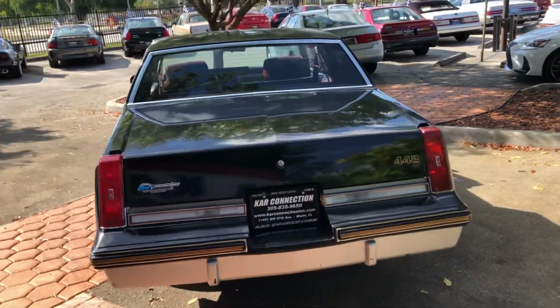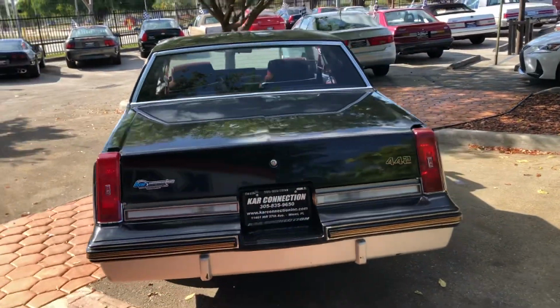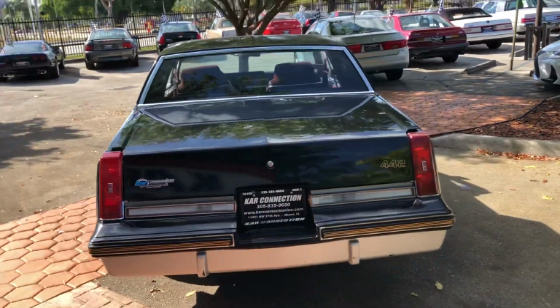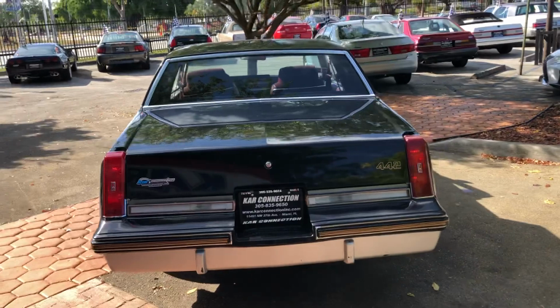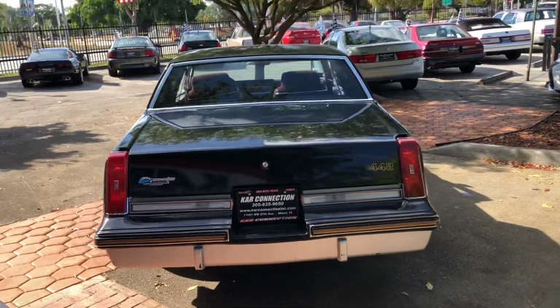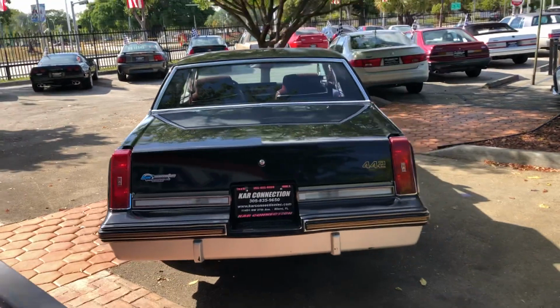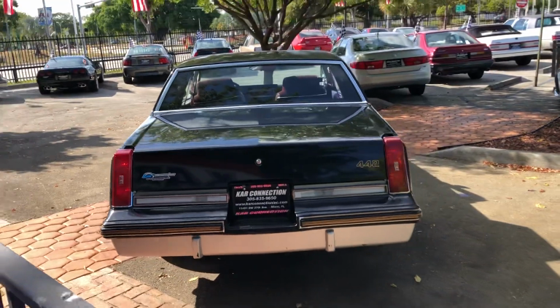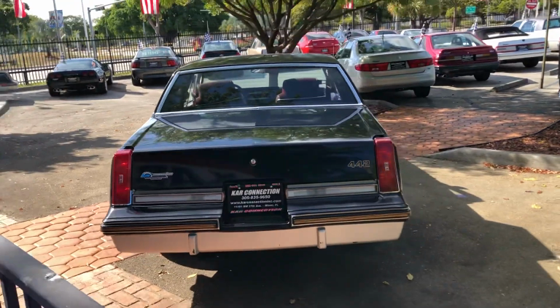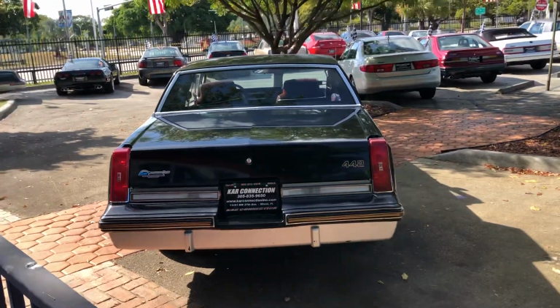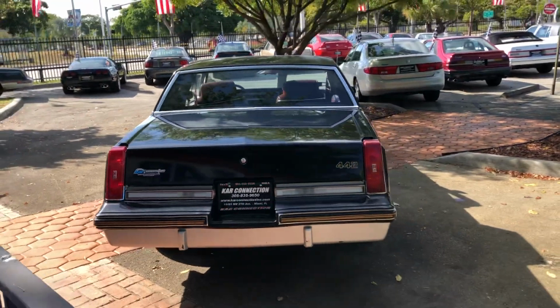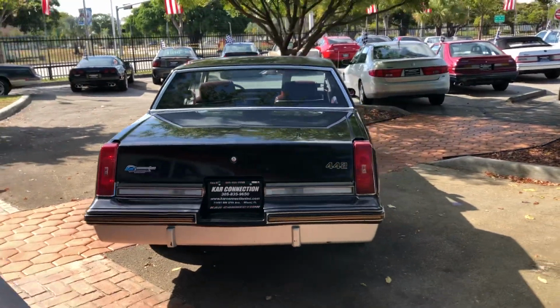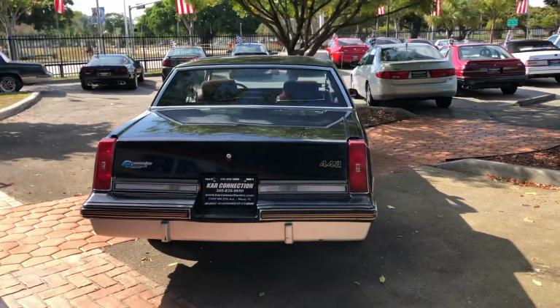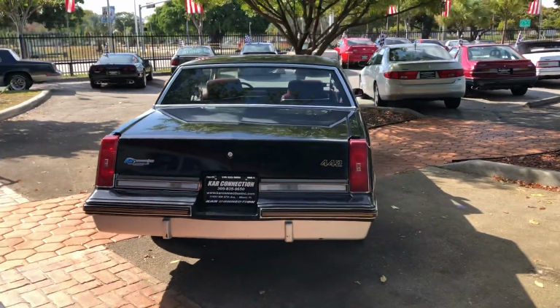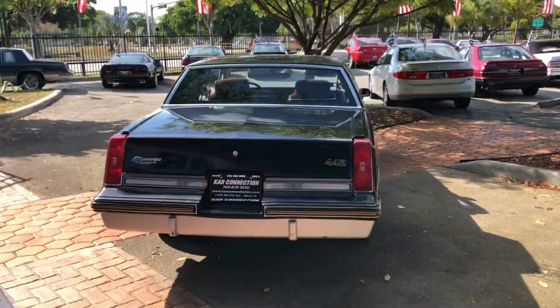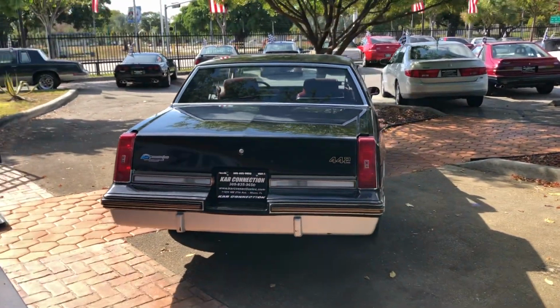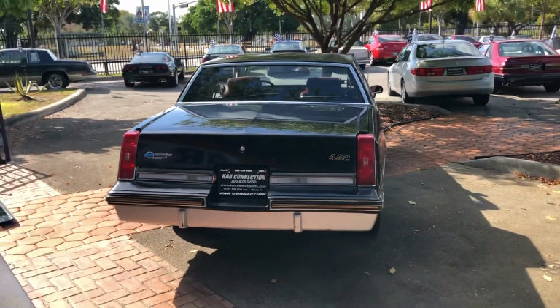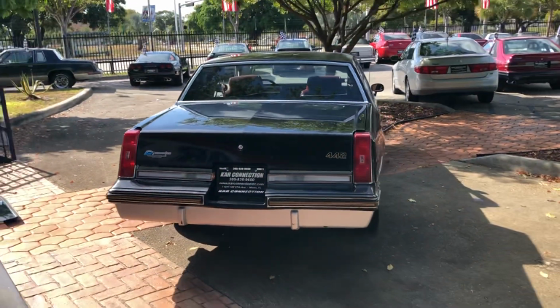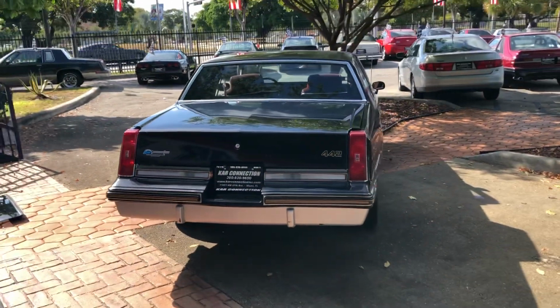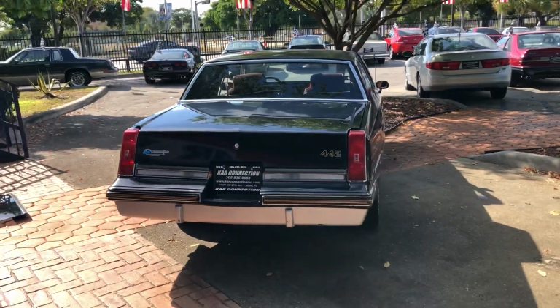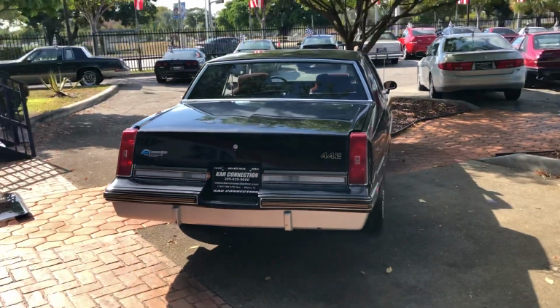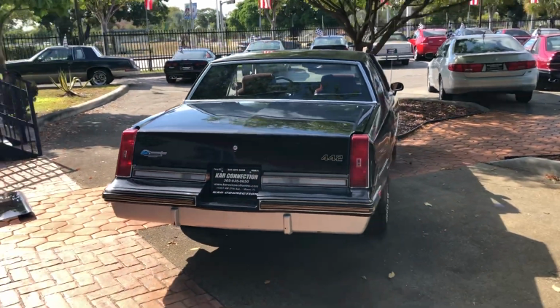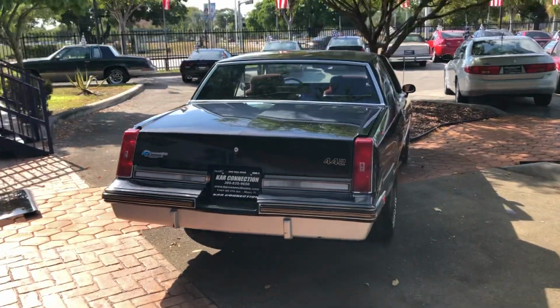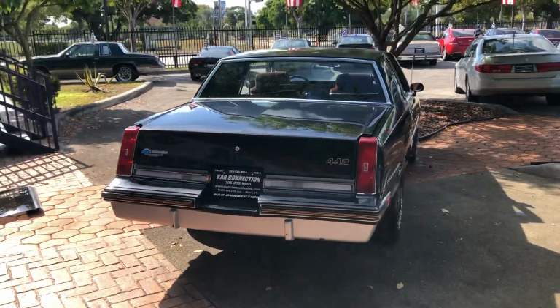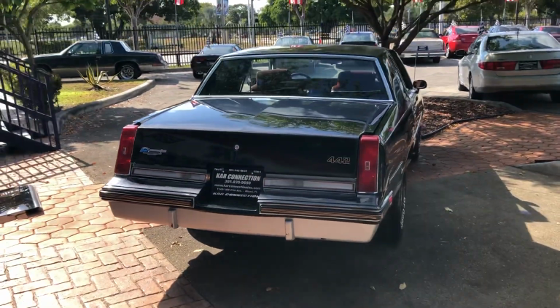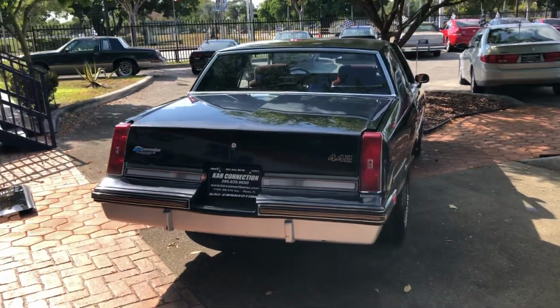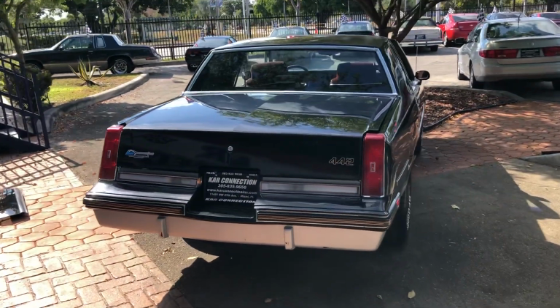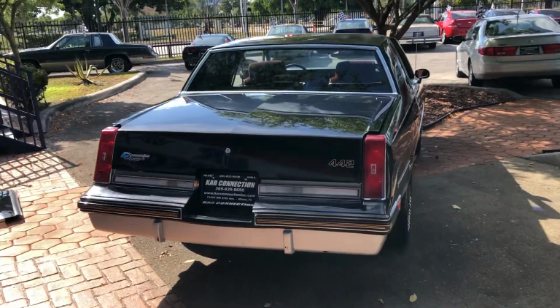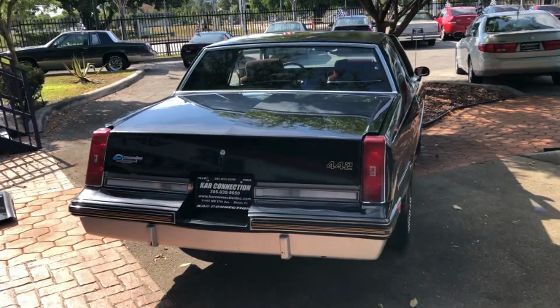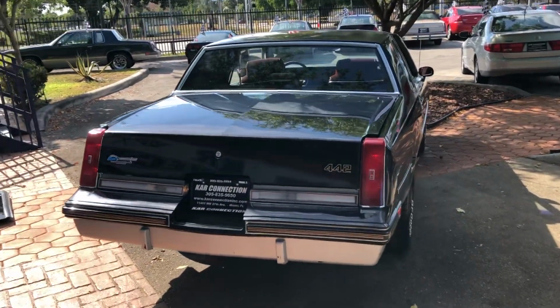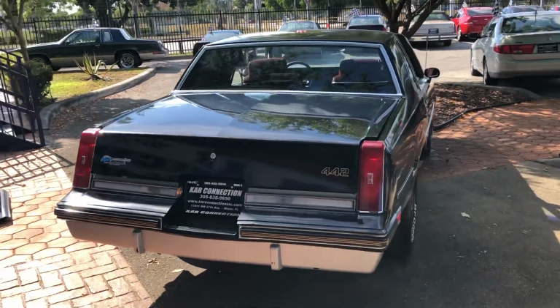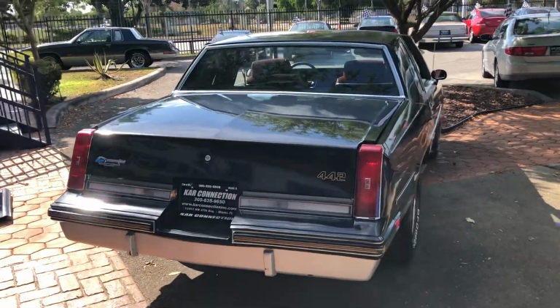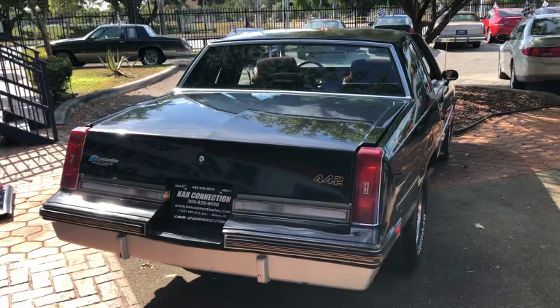It's got dual exhaust on it. They made it a proper 442.